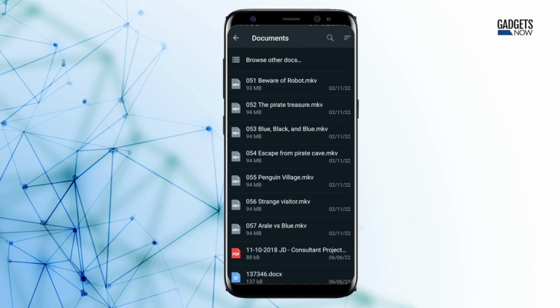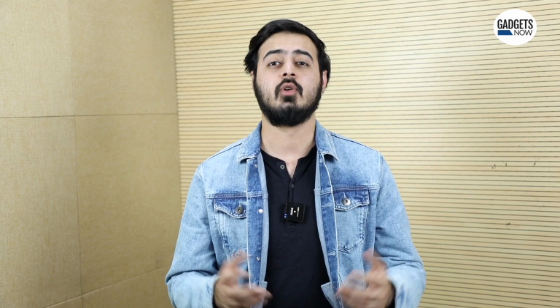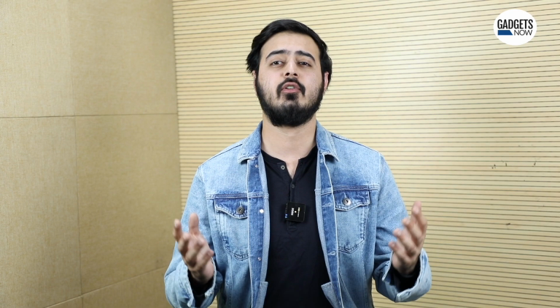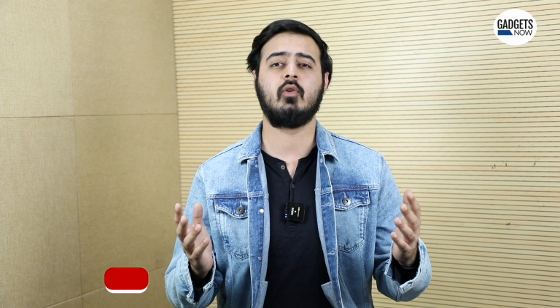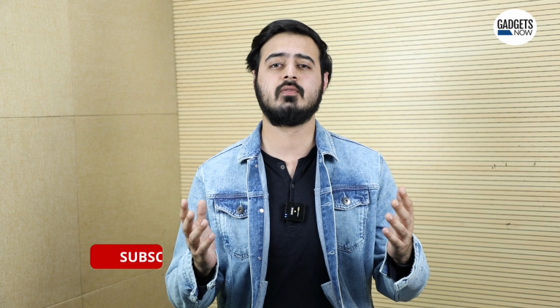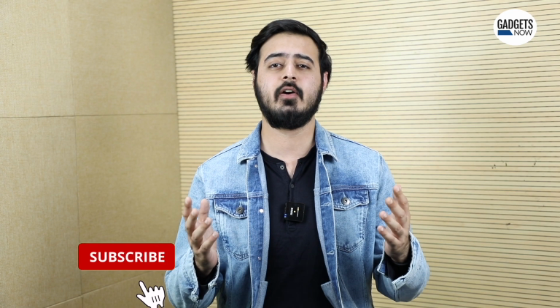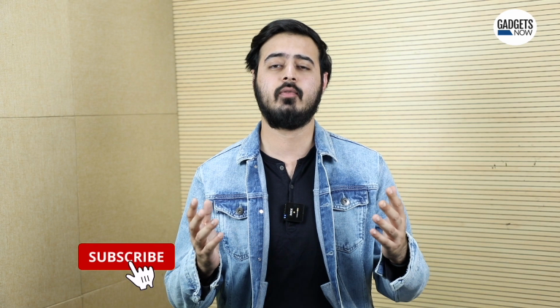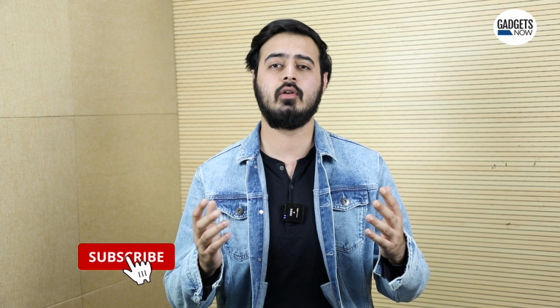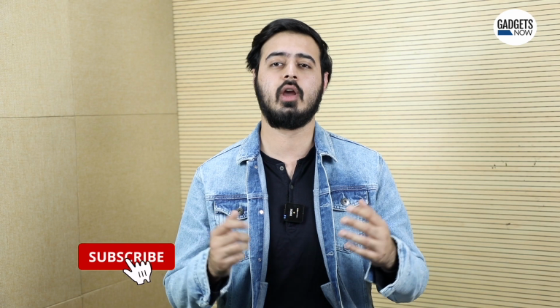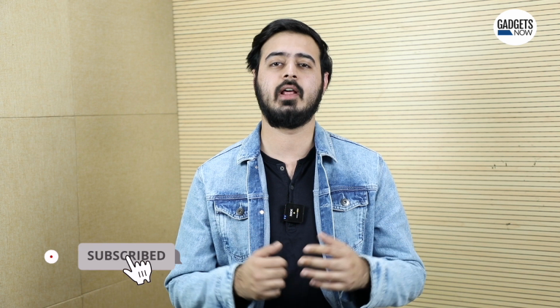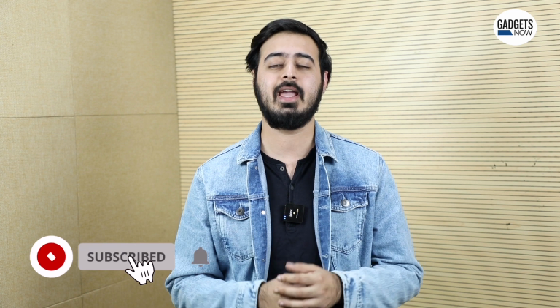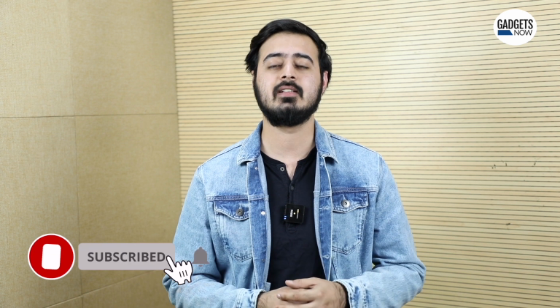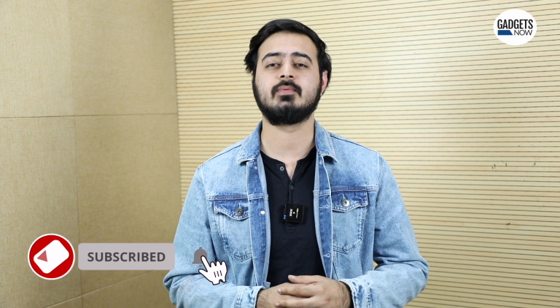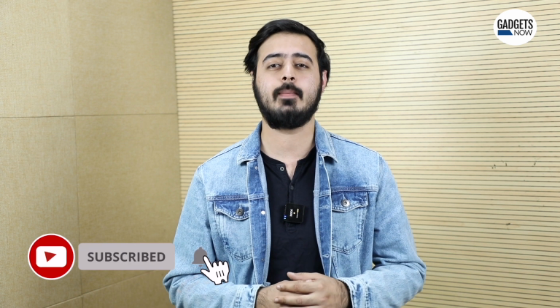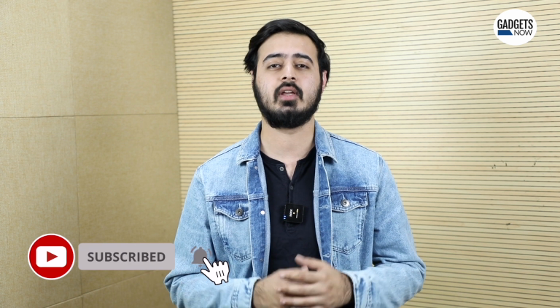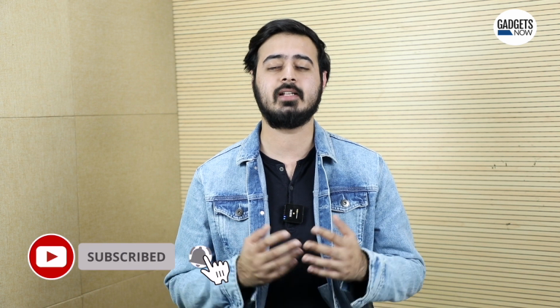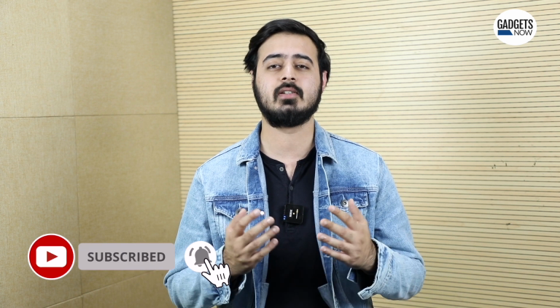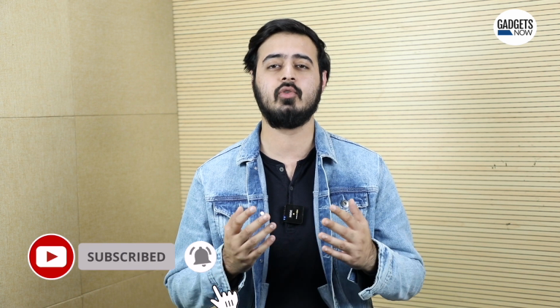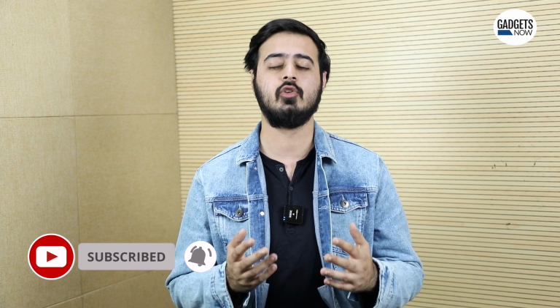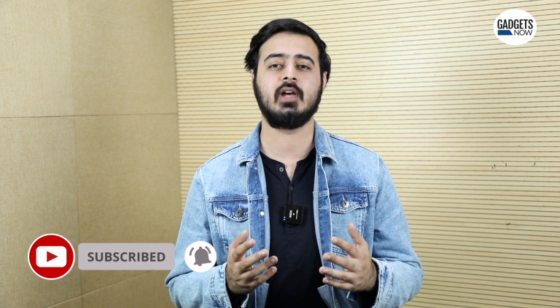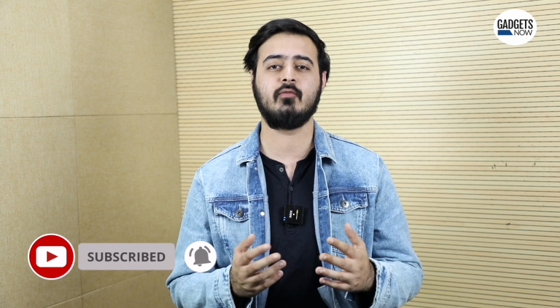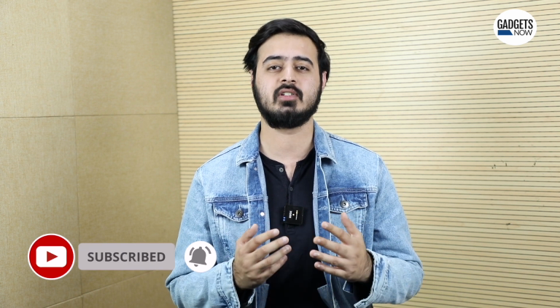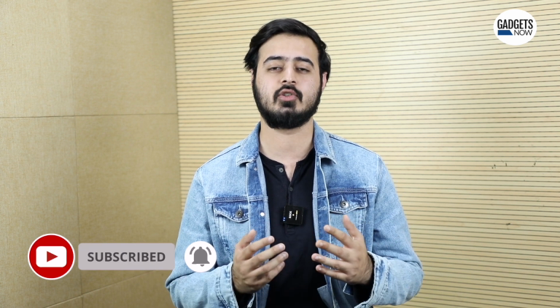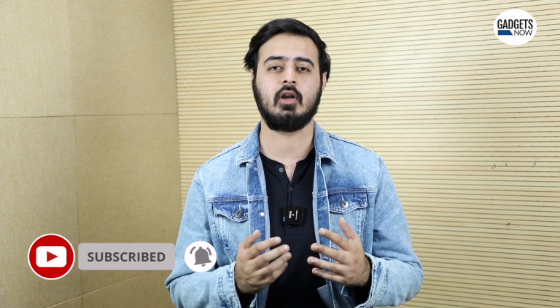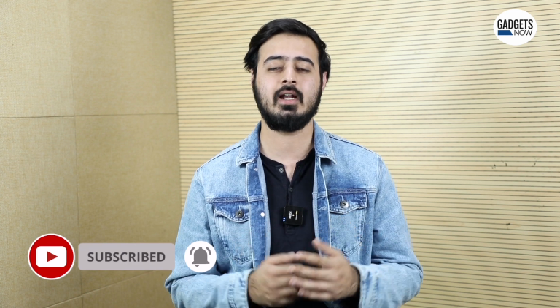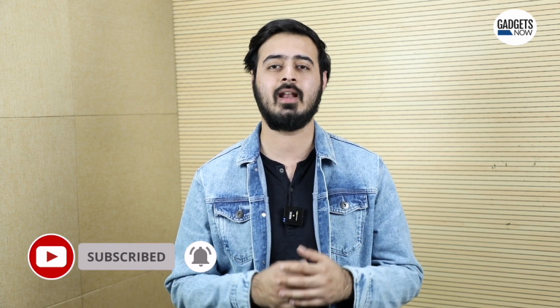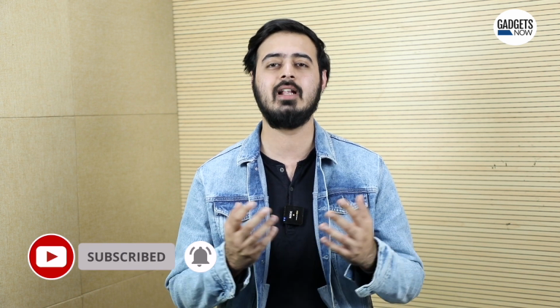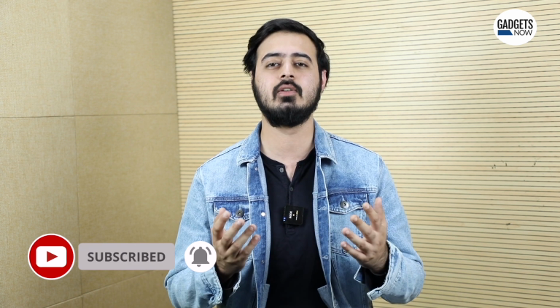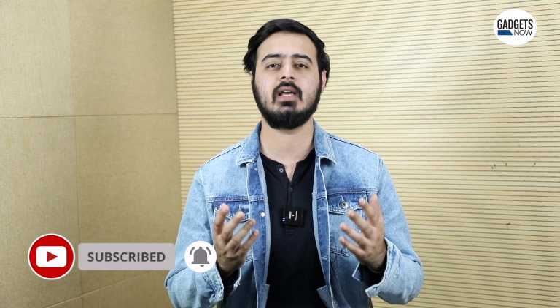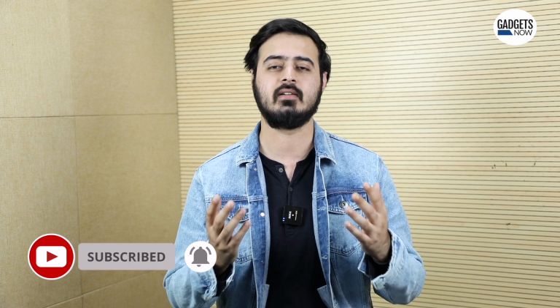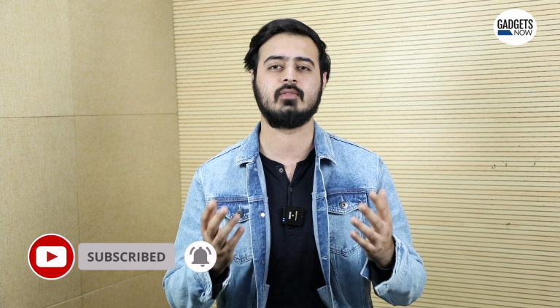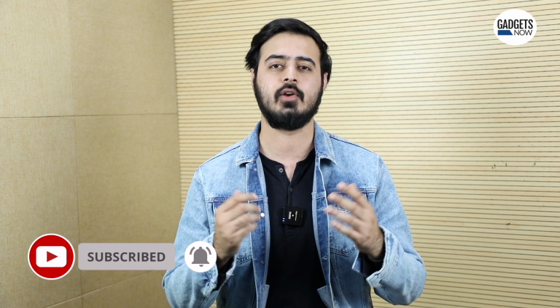If you found this video helpful, do give it a like and subscribe to the GaddisNow YouTube channel for such content, and I'll see you guys in the next video.